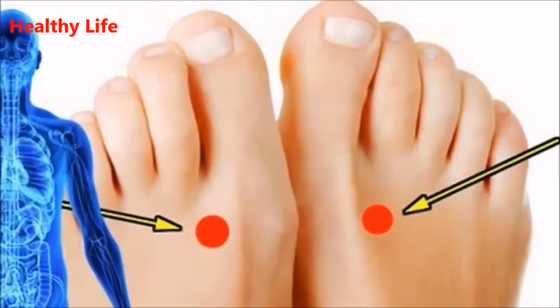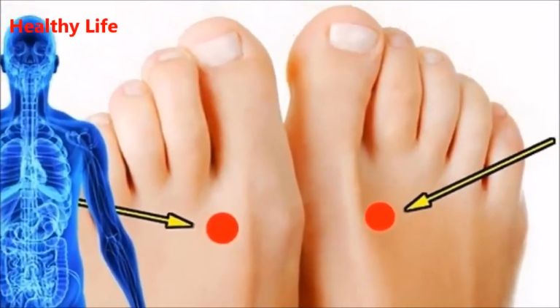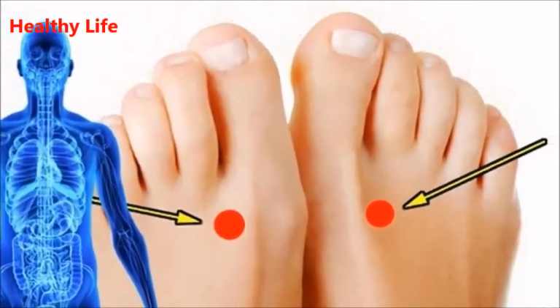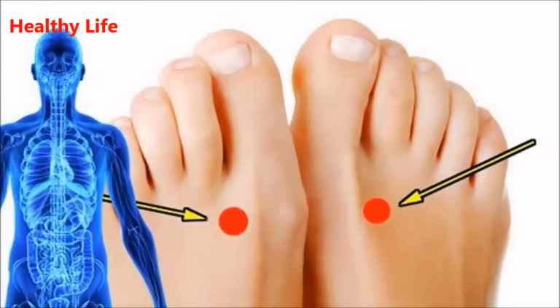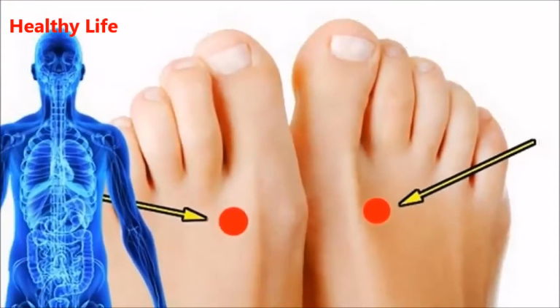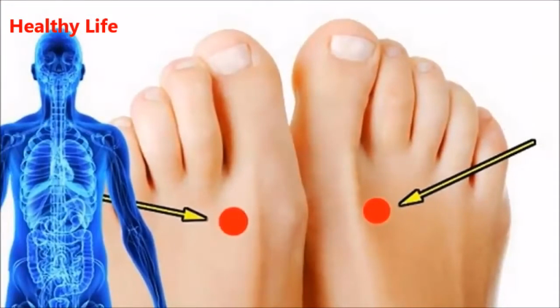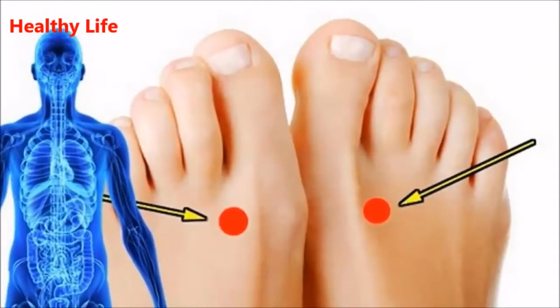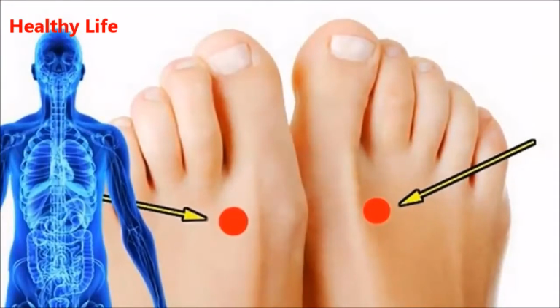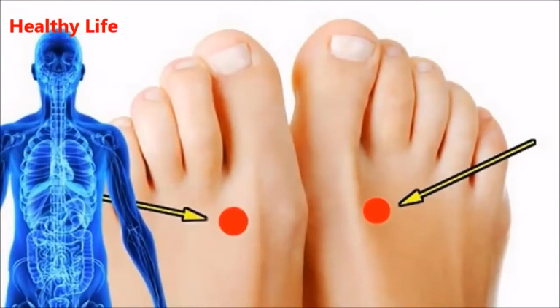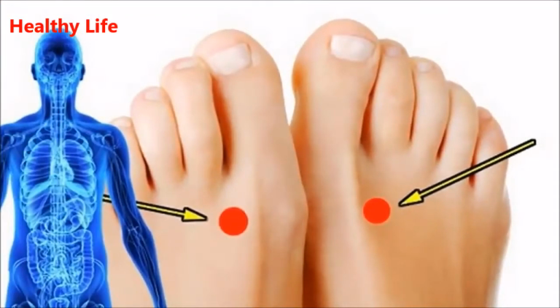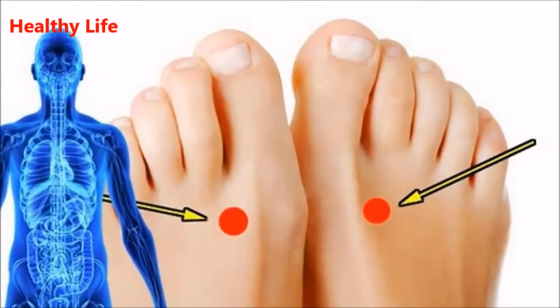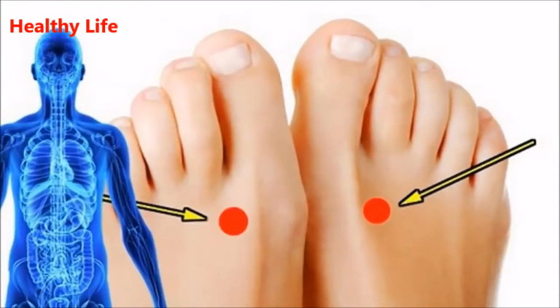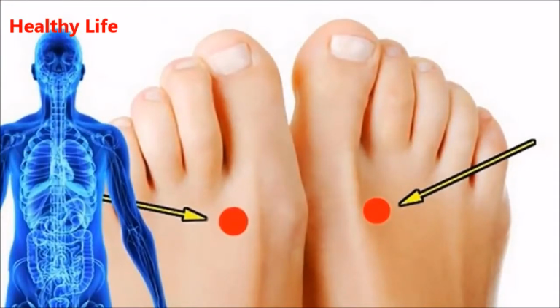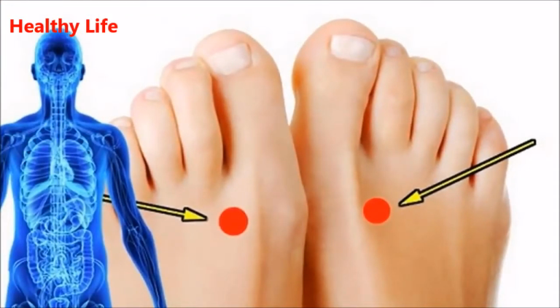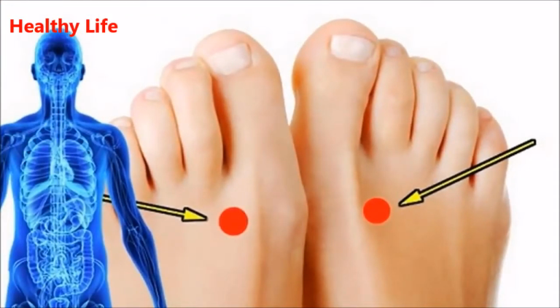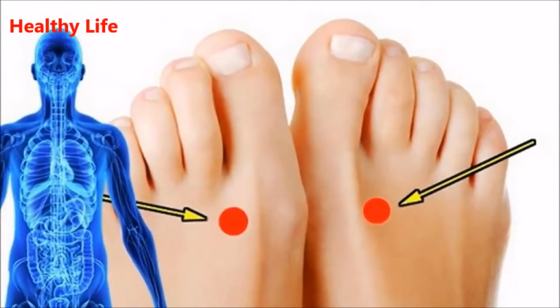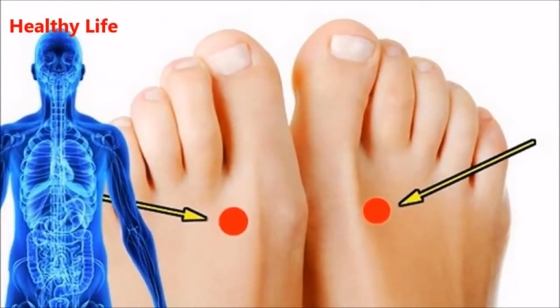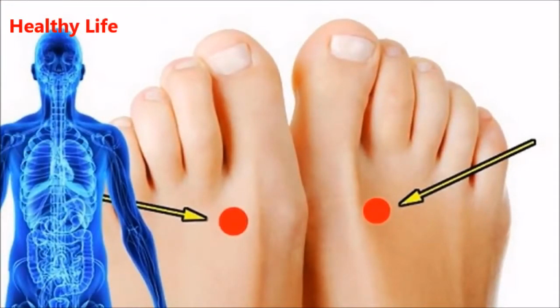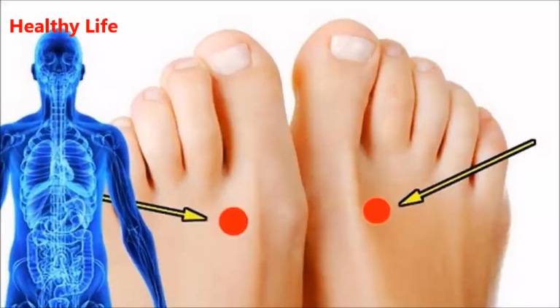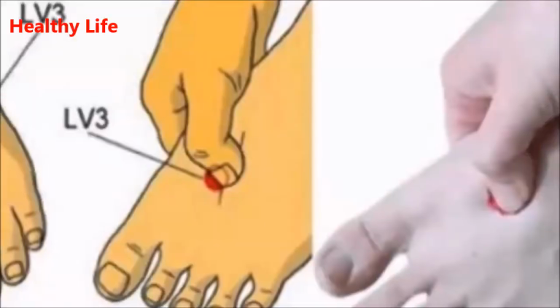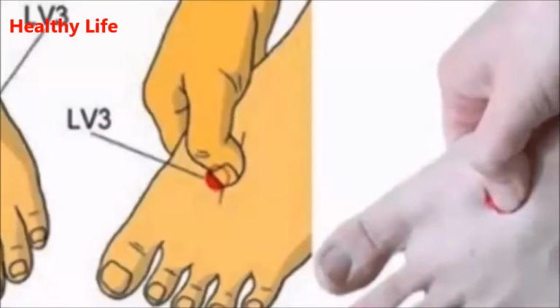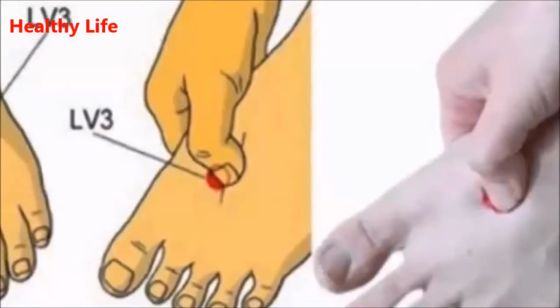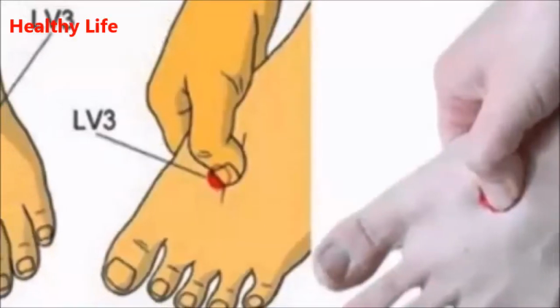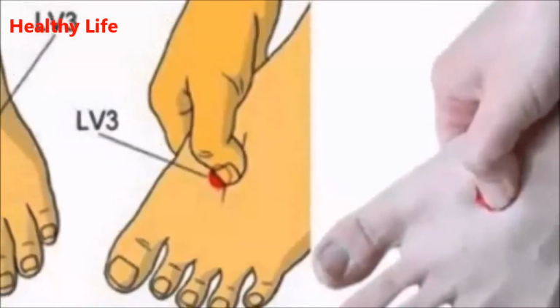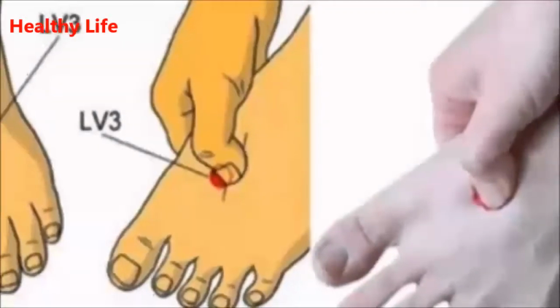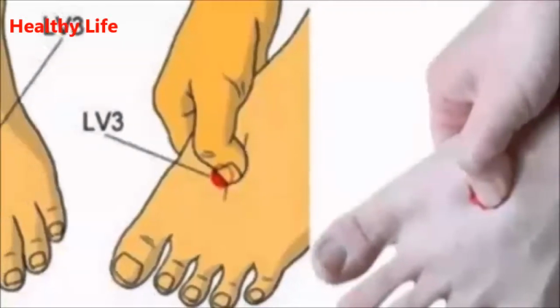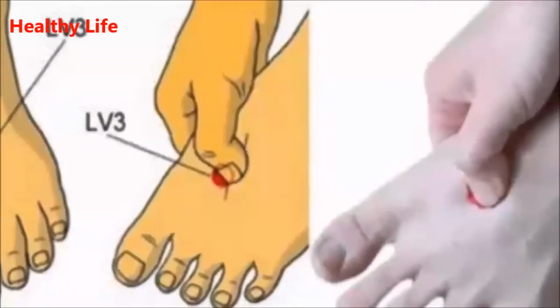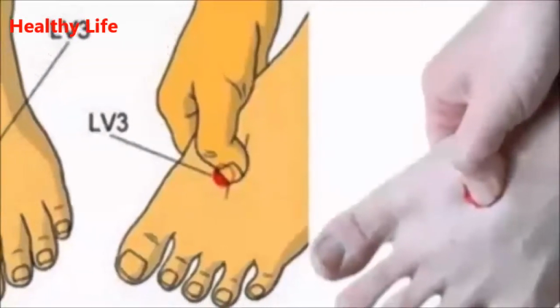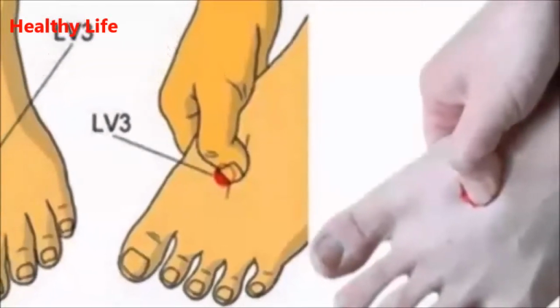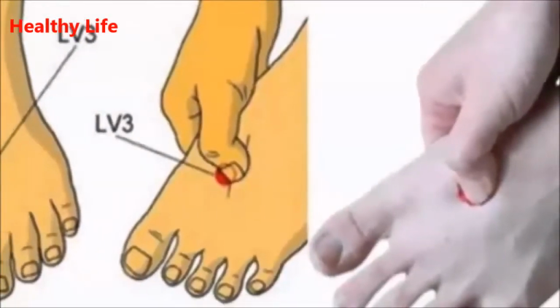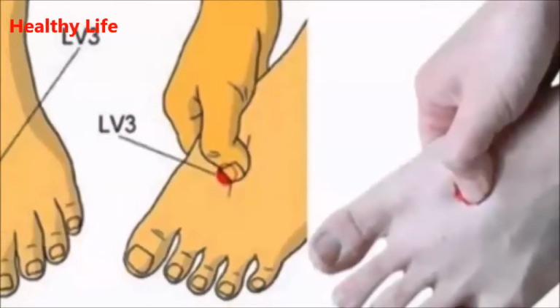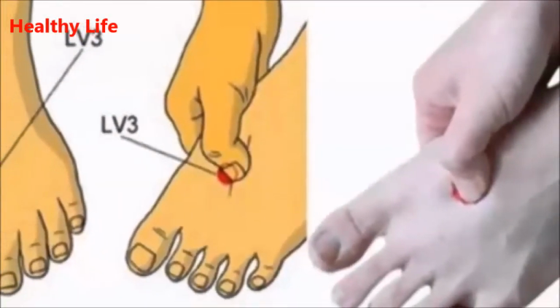Remember that you should move your finger clockwise over the point. You should also know that you should not apply this technique on this point if you feel weak or lack energy.